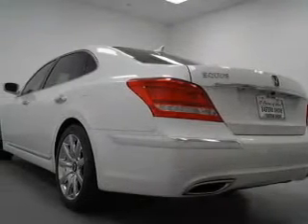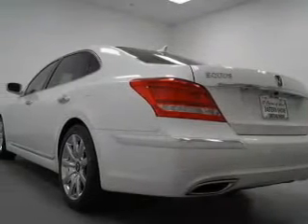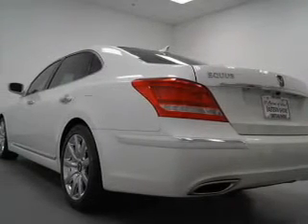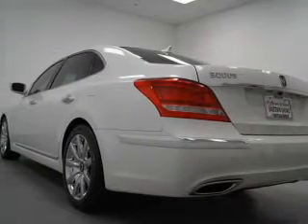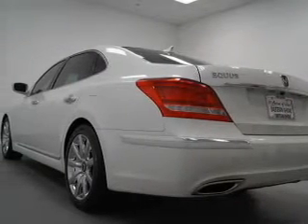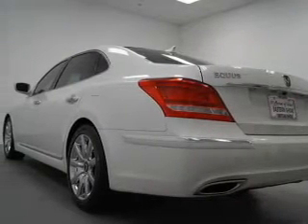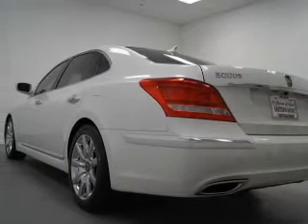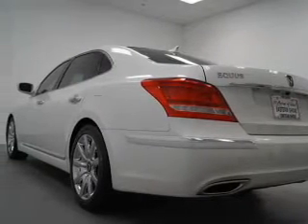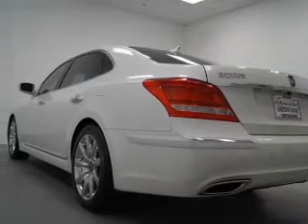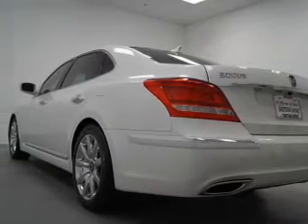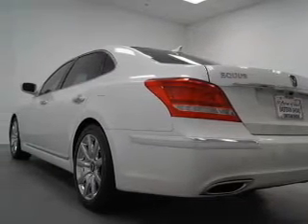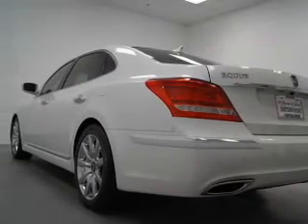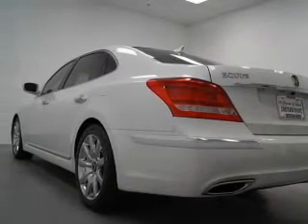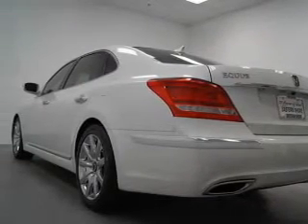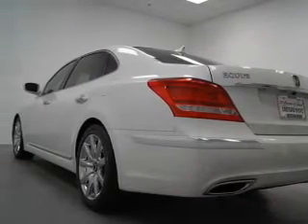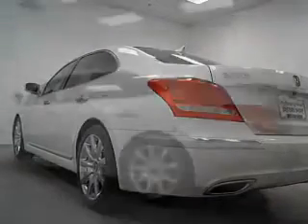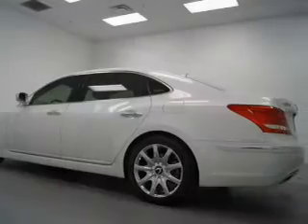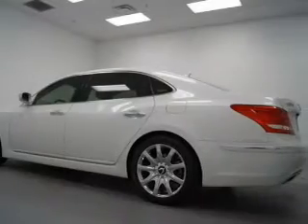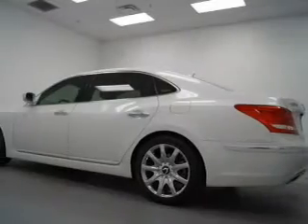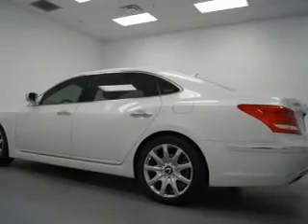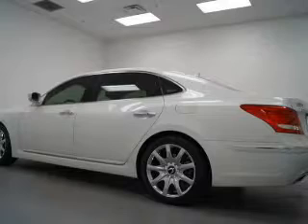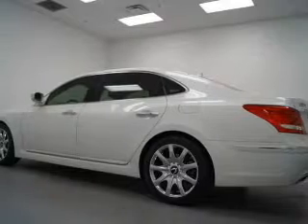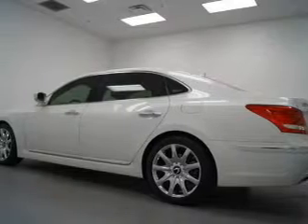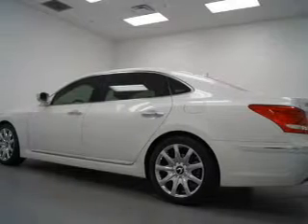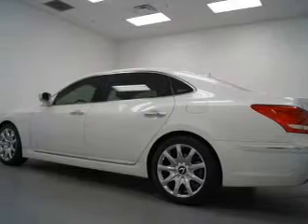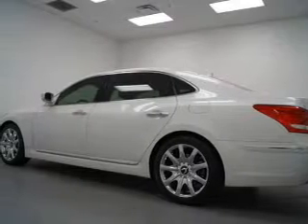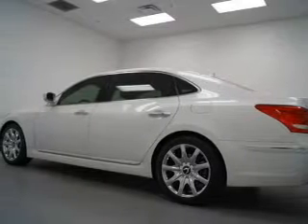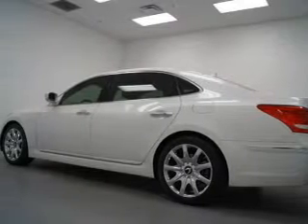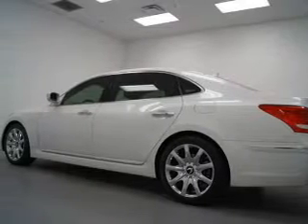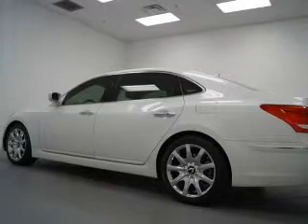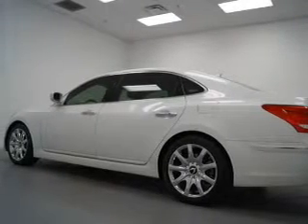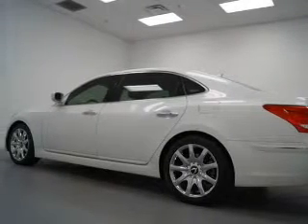Indulge in the comfort of heated seats. This car has separate passenger temperature controls. Let the outside in with a power sunroof.